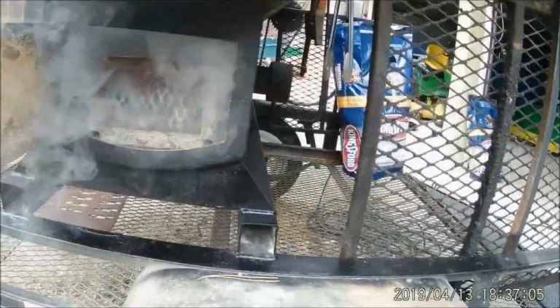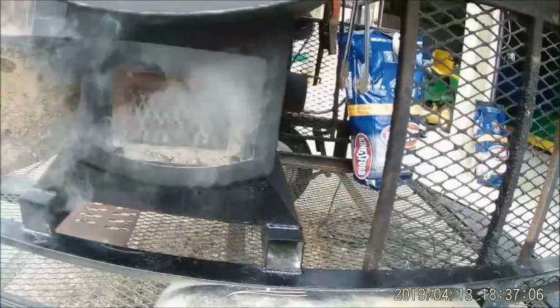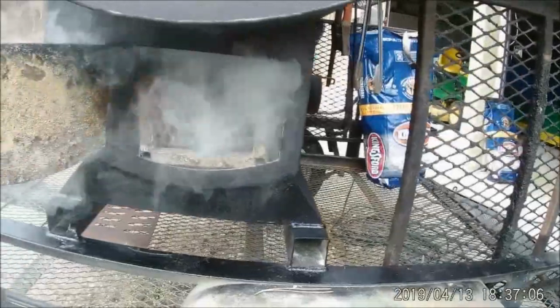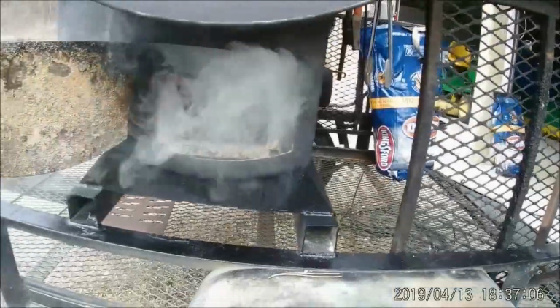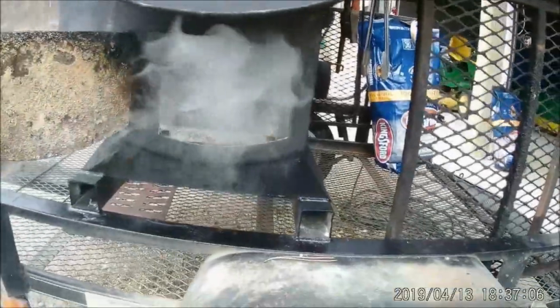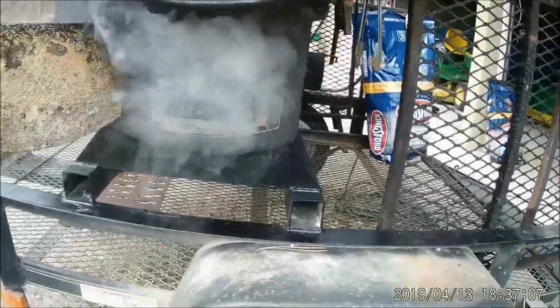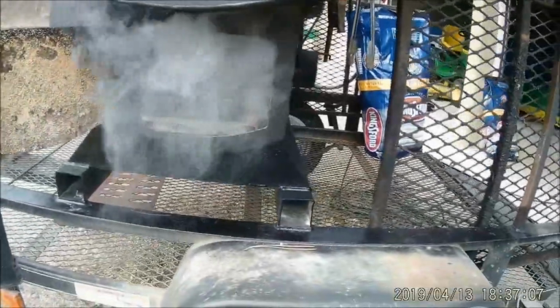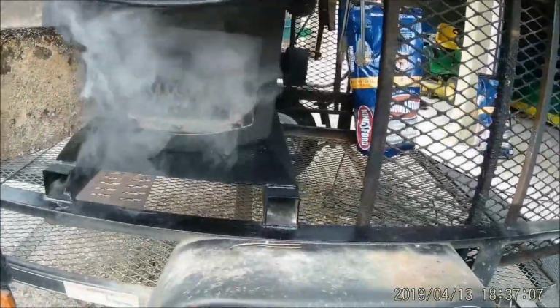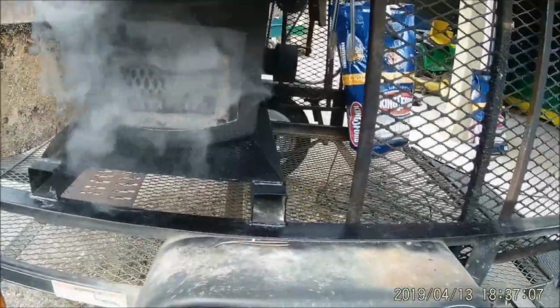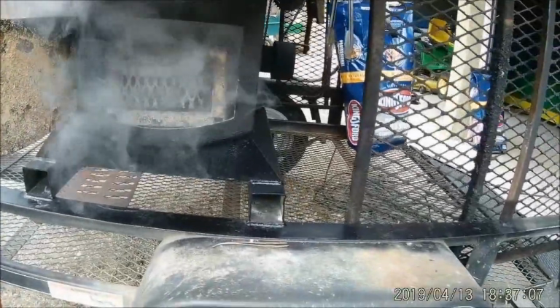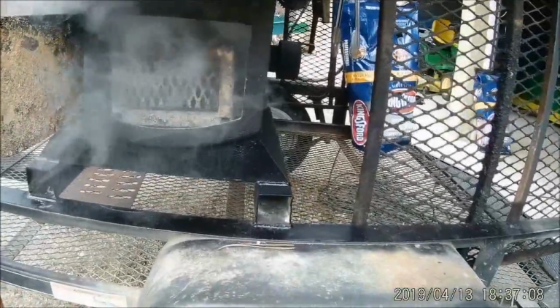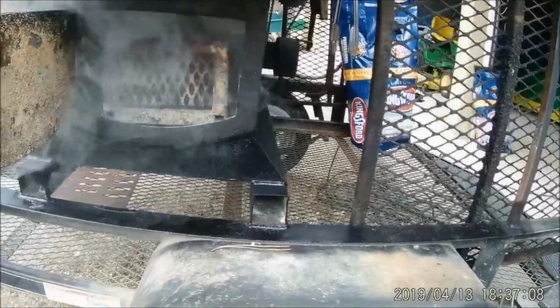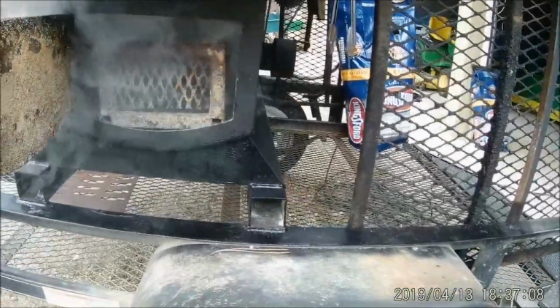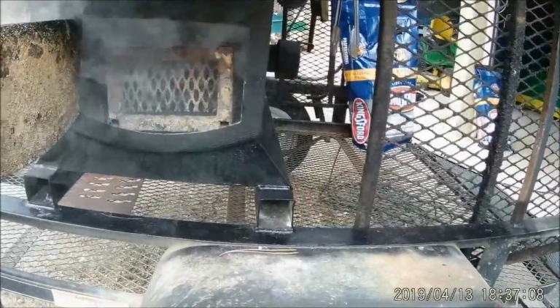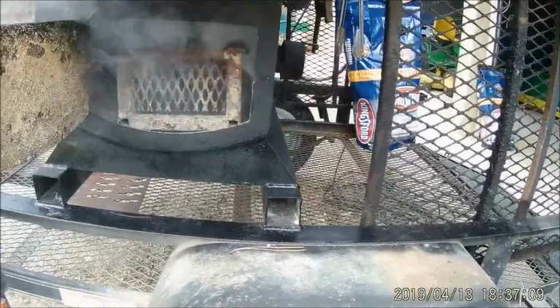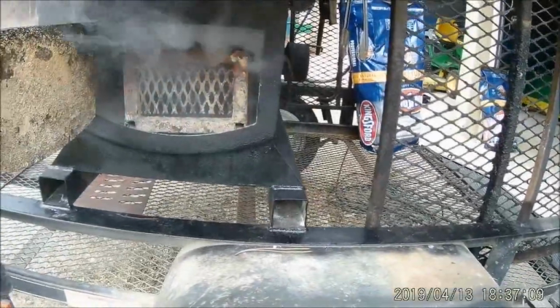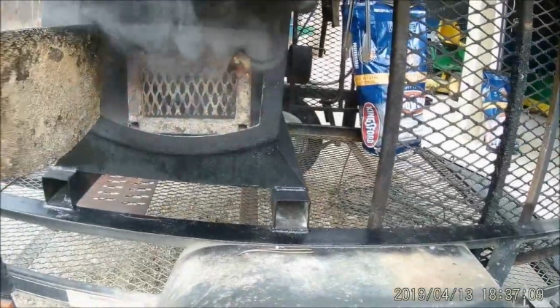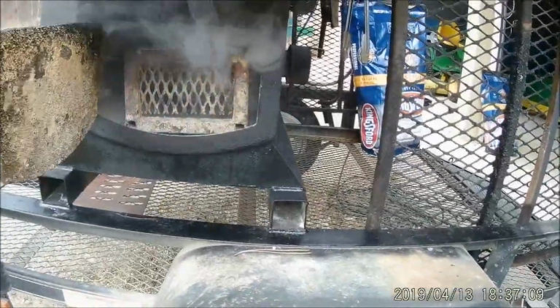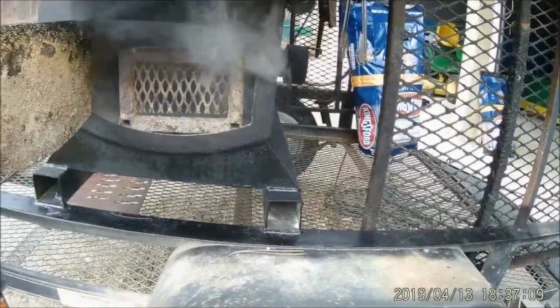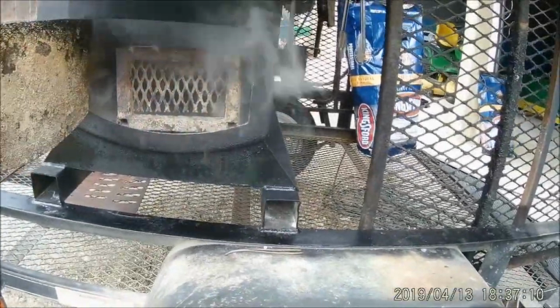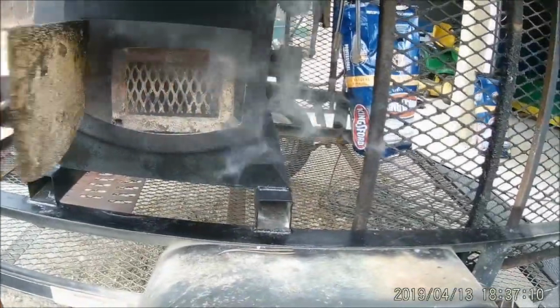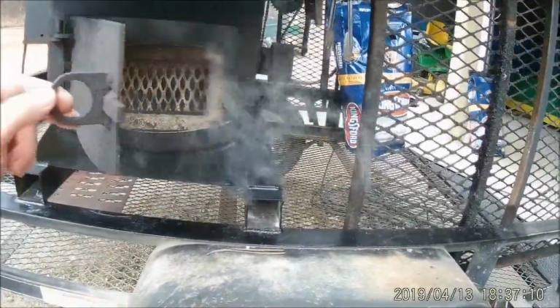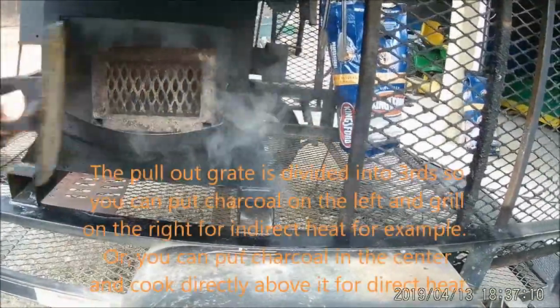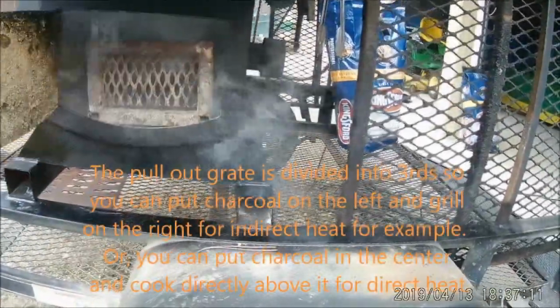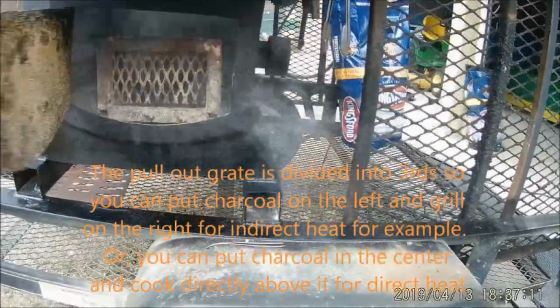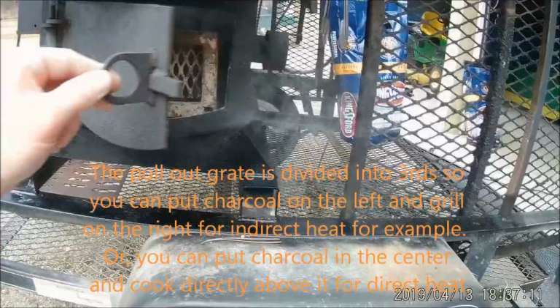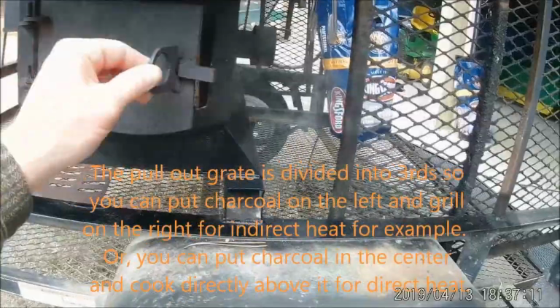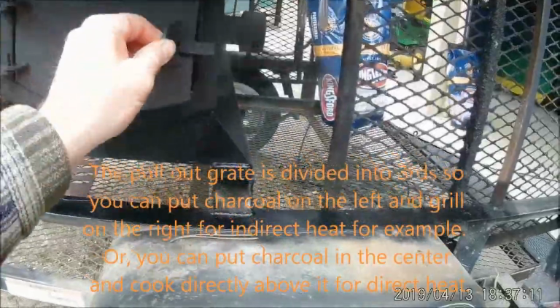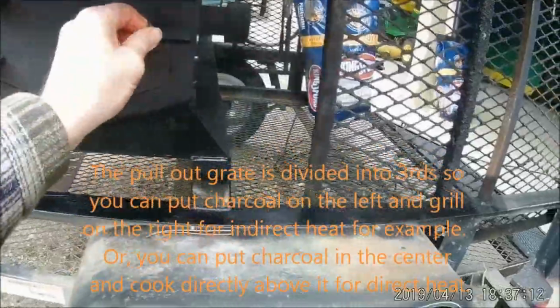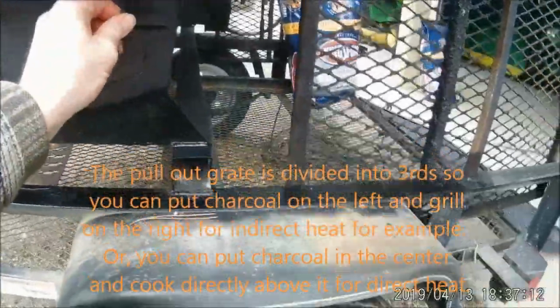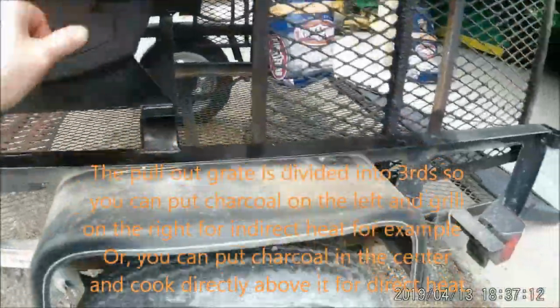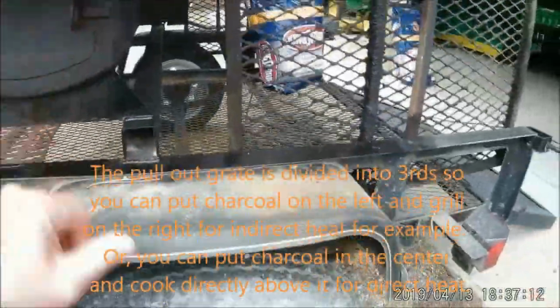There's a grate in there that pulls out so you can get the ashes out, and there's a door on each end.